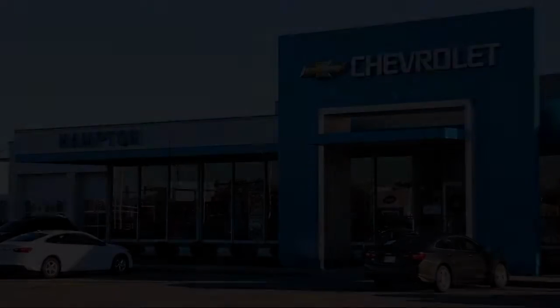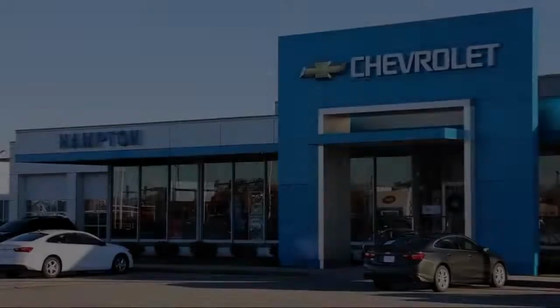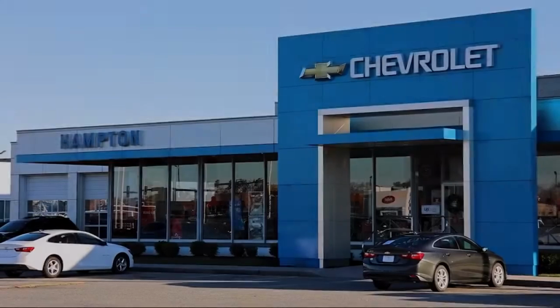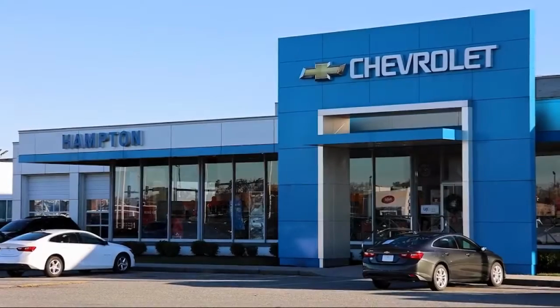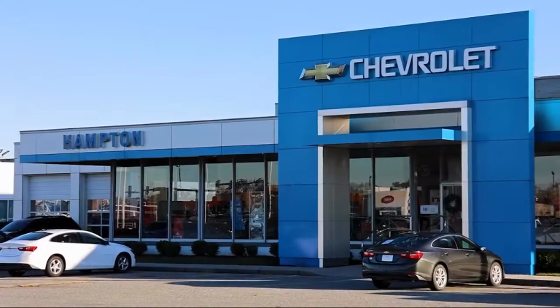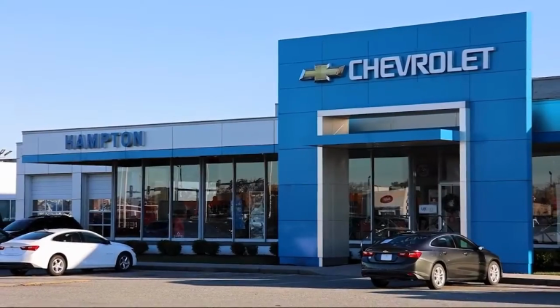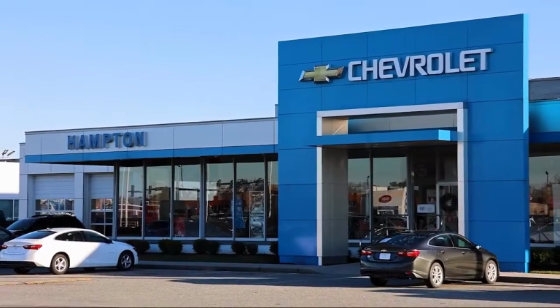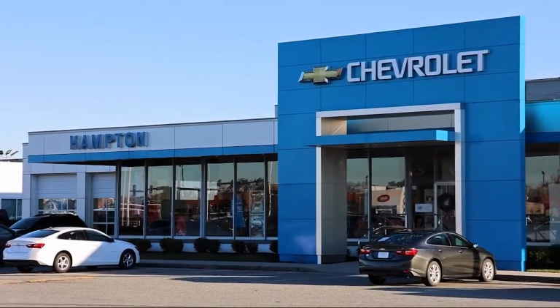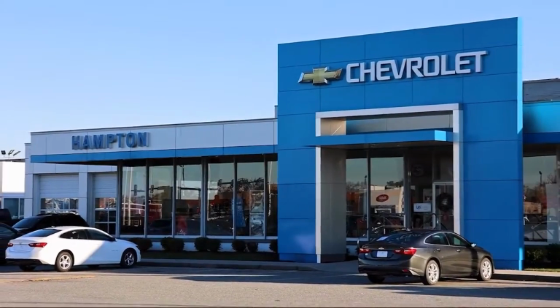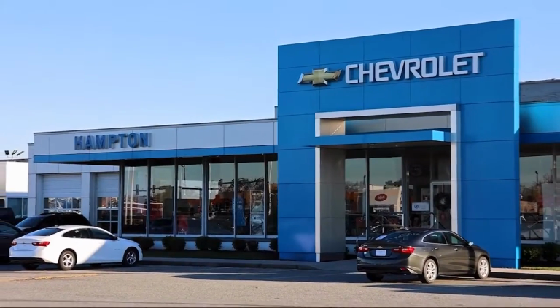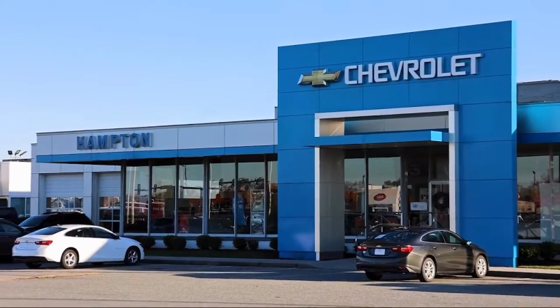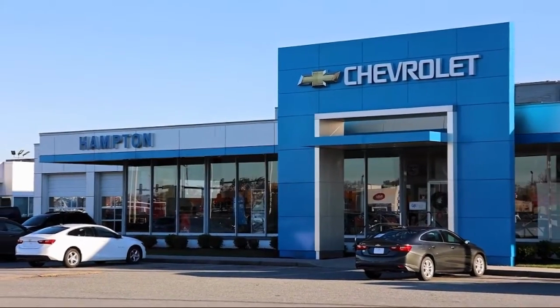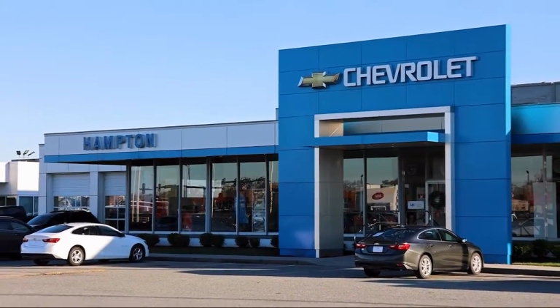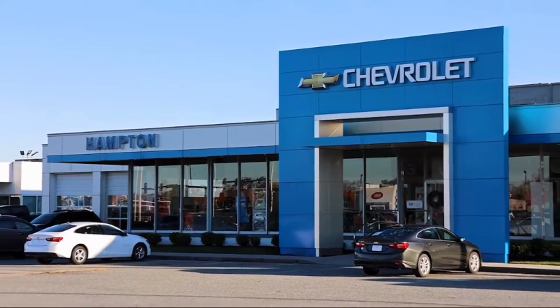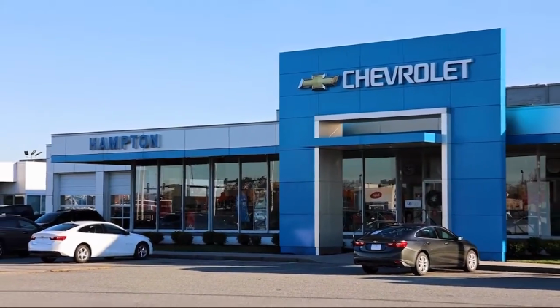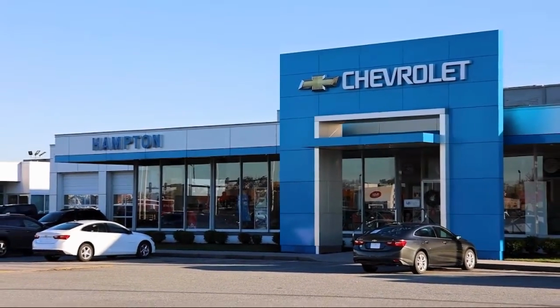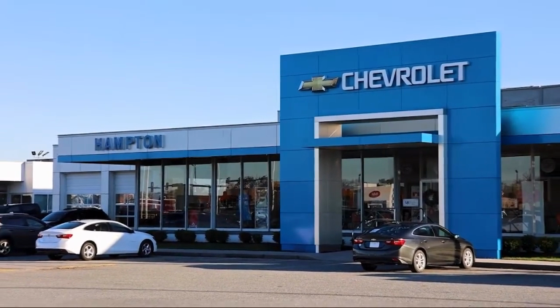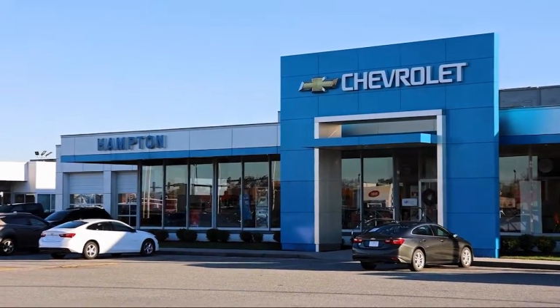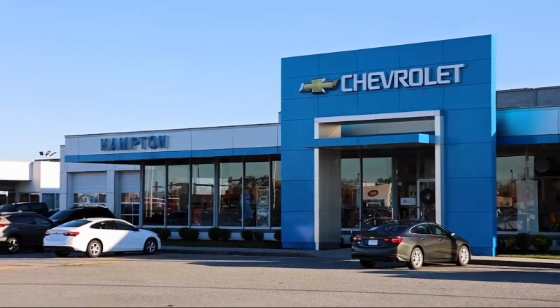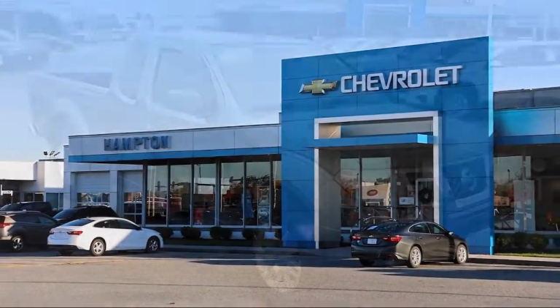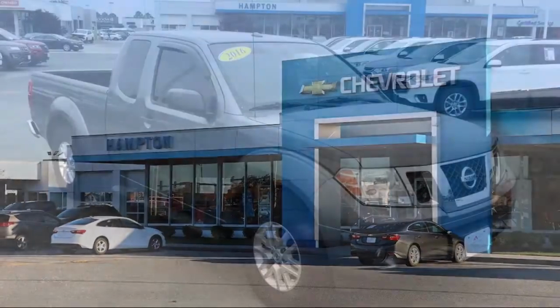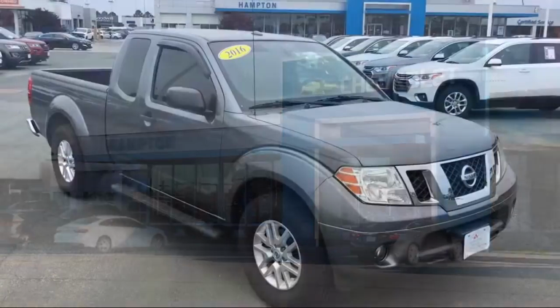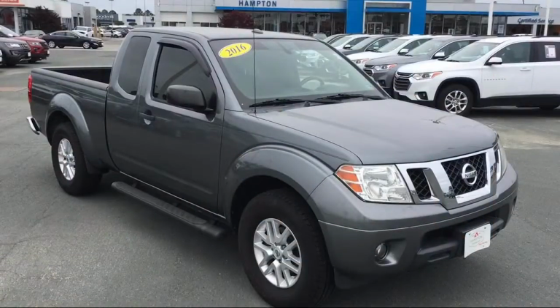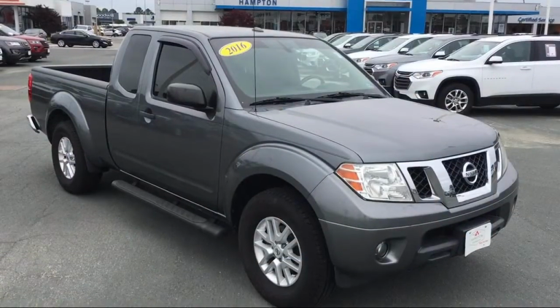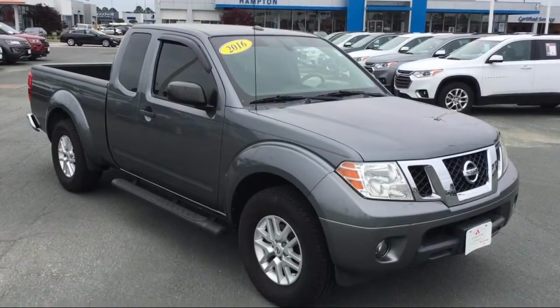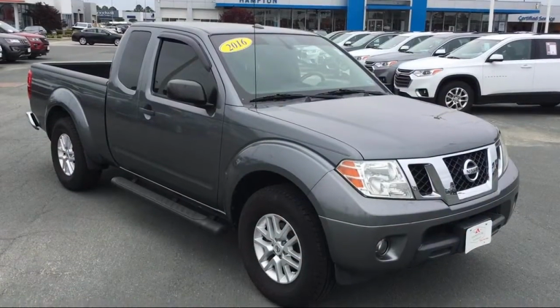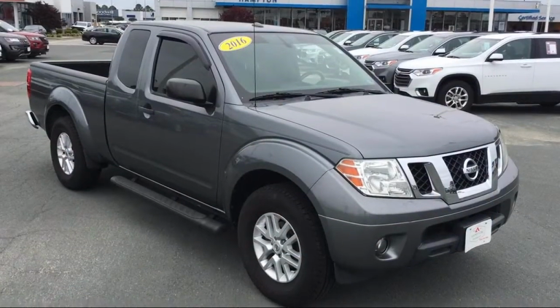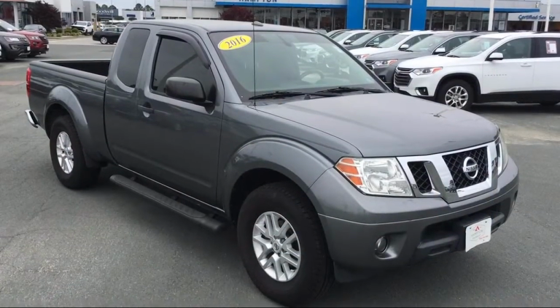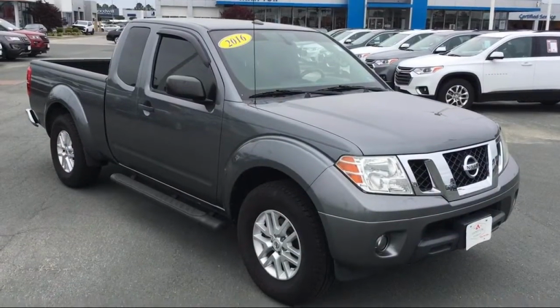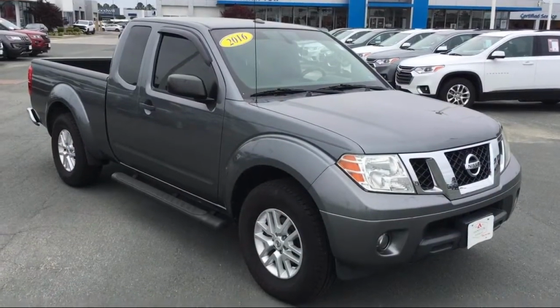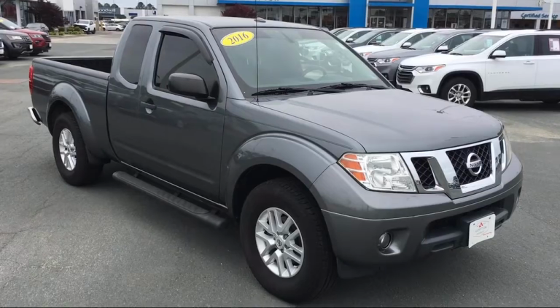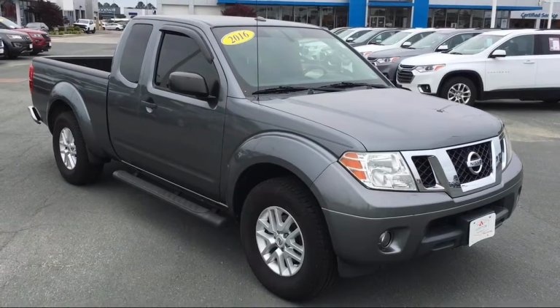Welcome to First Team Hampton Chevrolet, and here's a look at one of our great vehicles for sale.